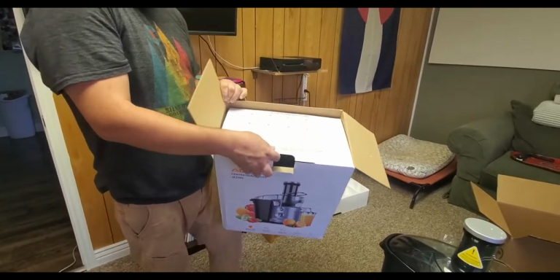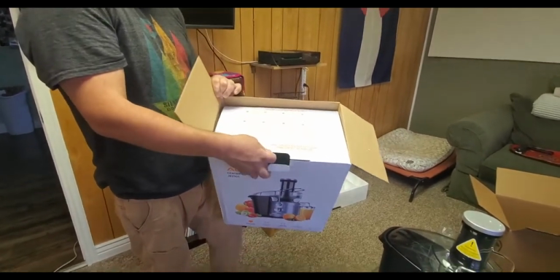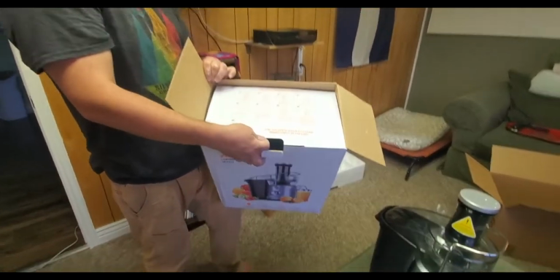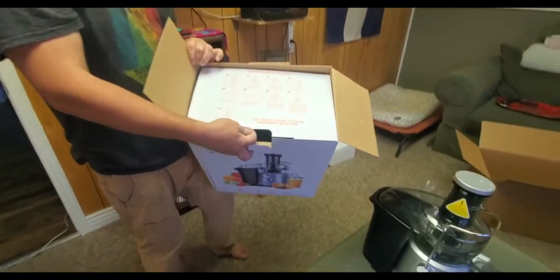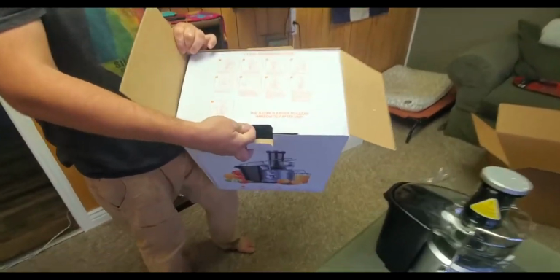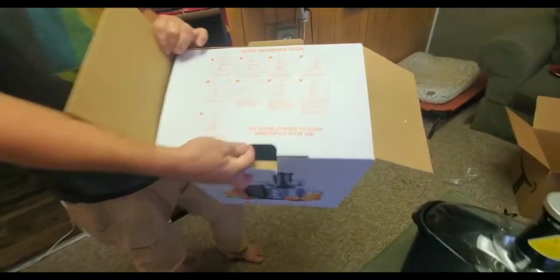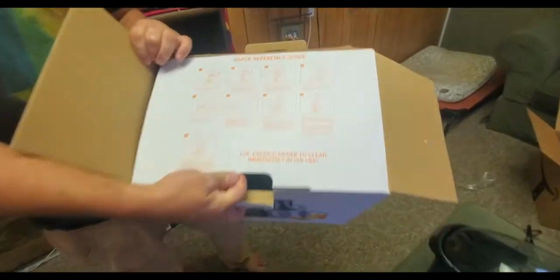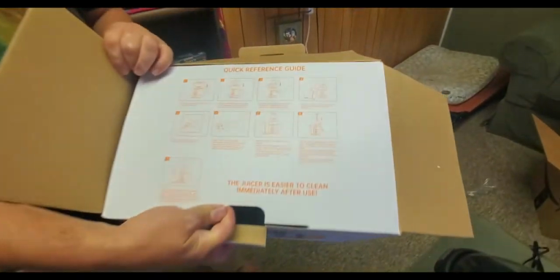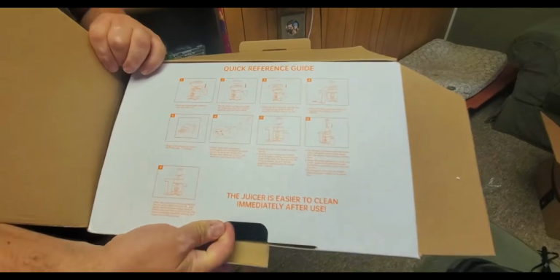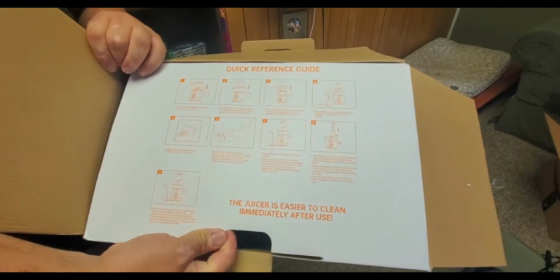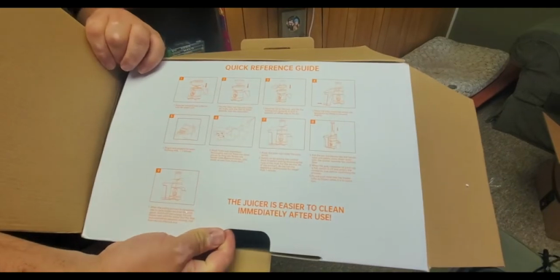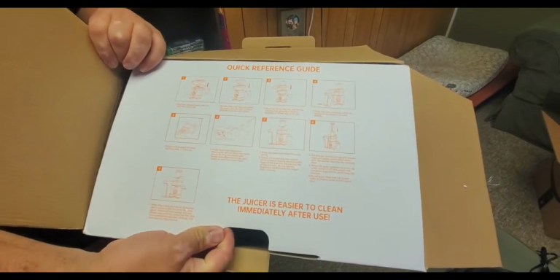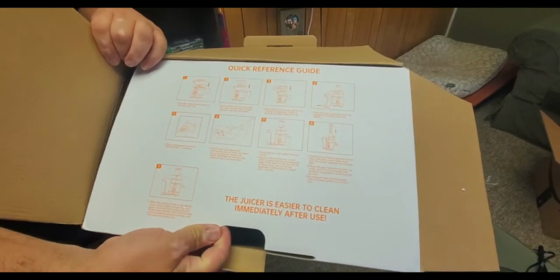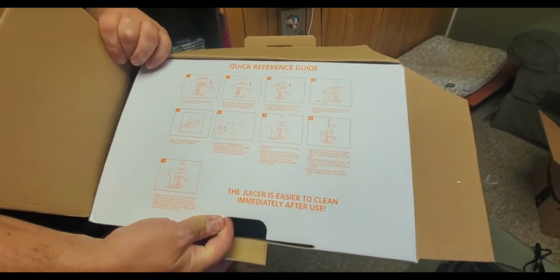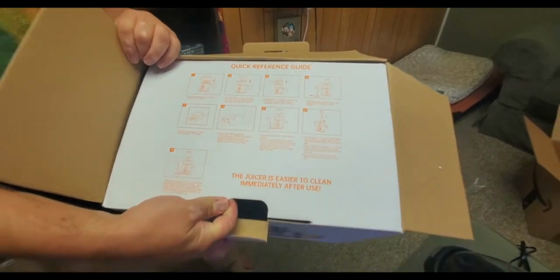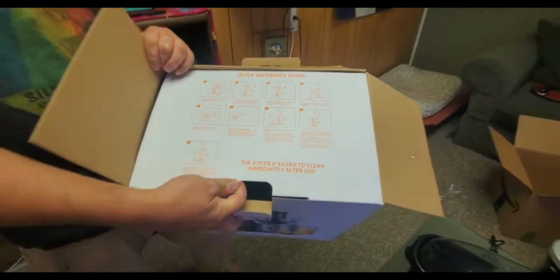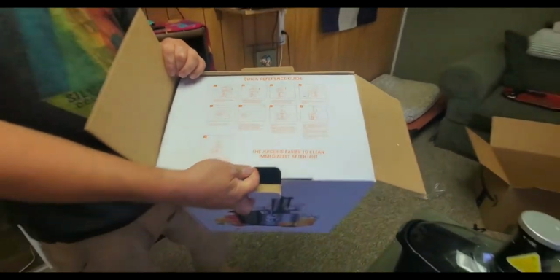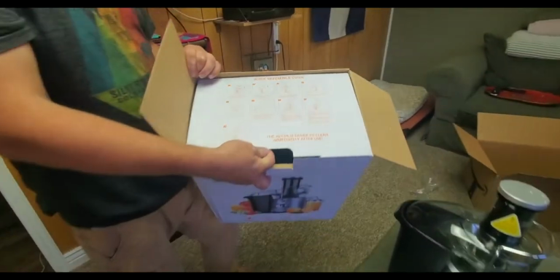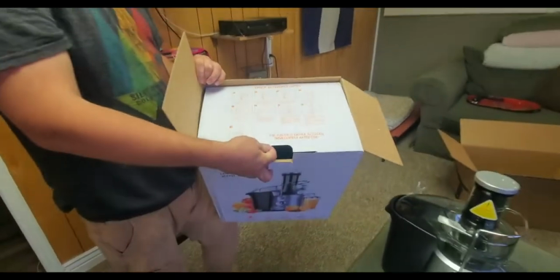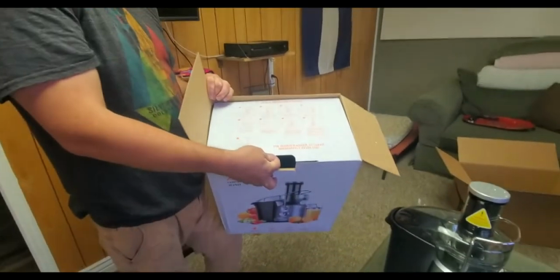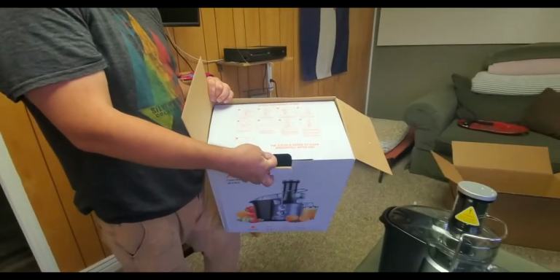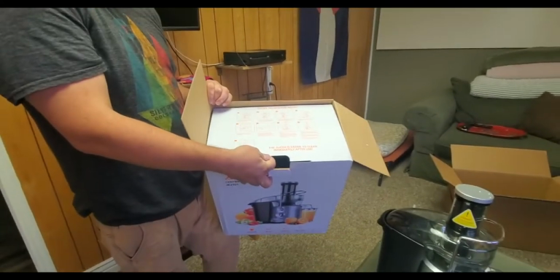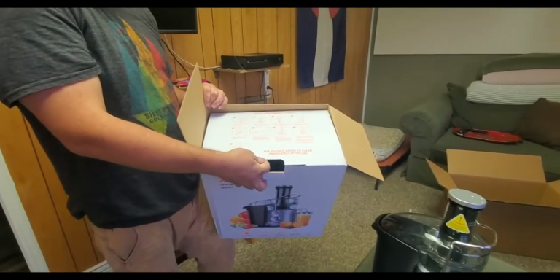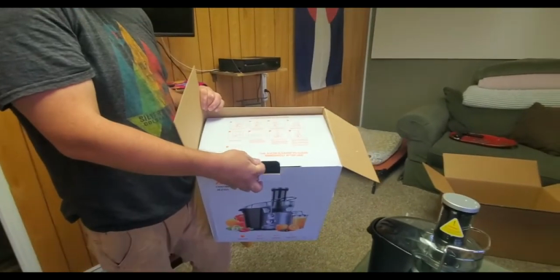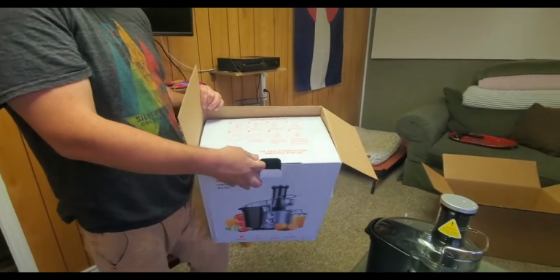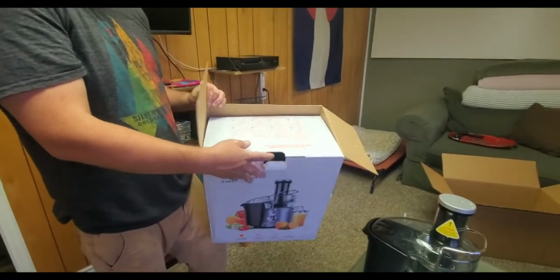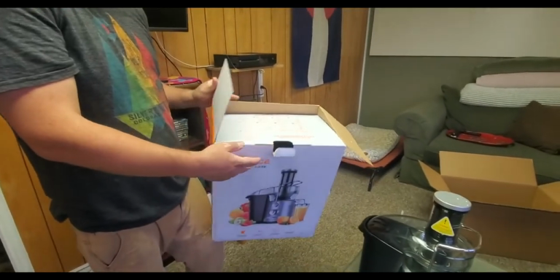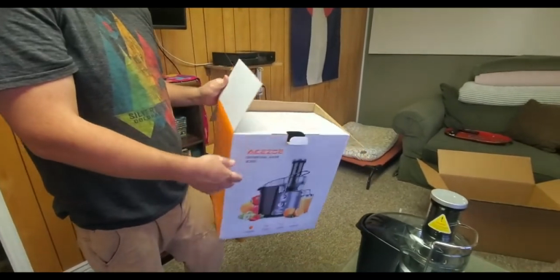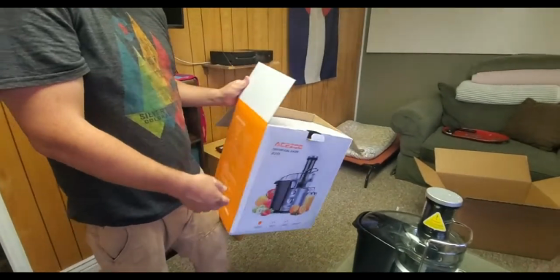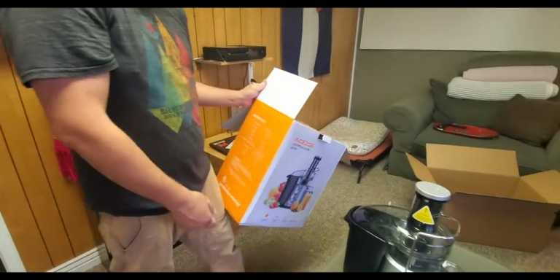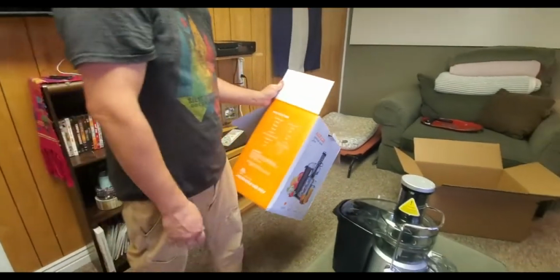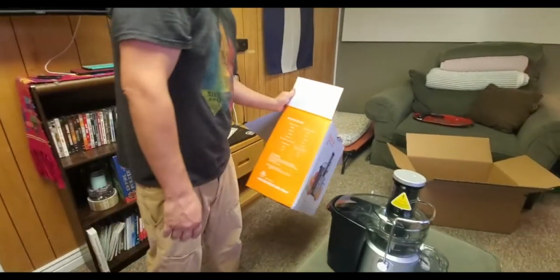Comes with a quick reference guide on the top here. Are you sure you're taking a video right now? It's a video. Okay, good.